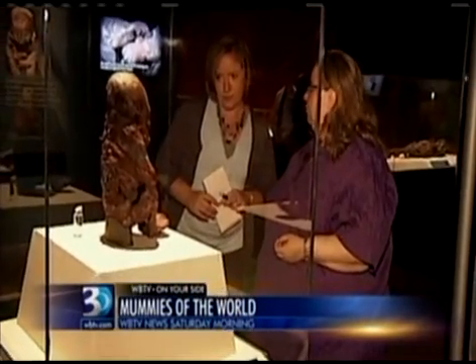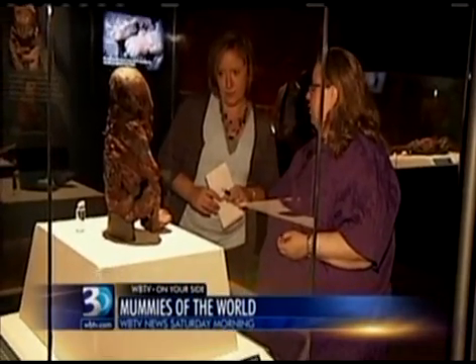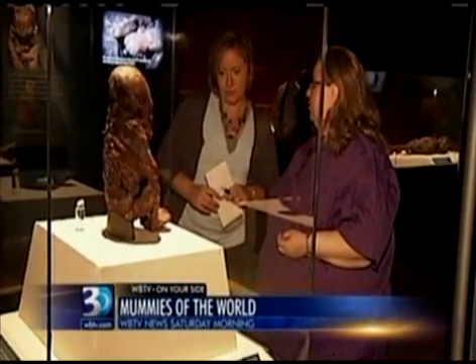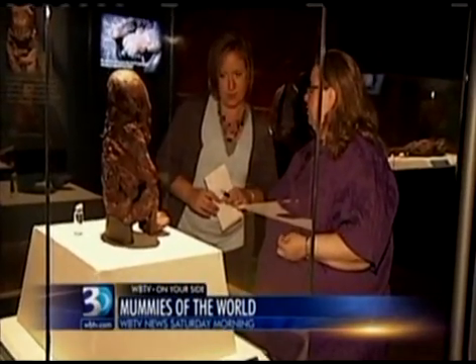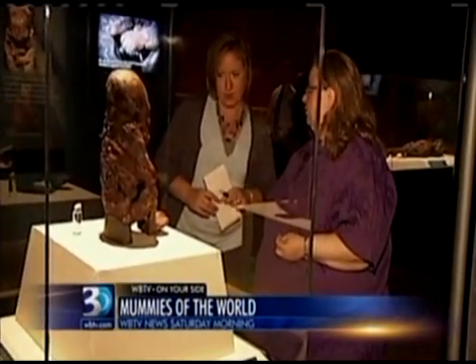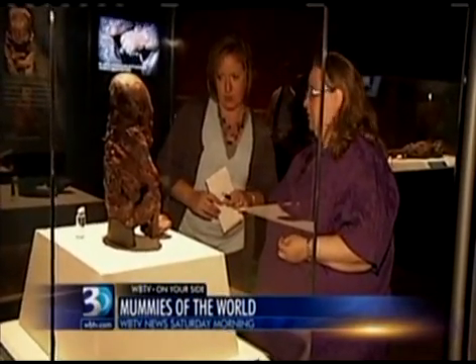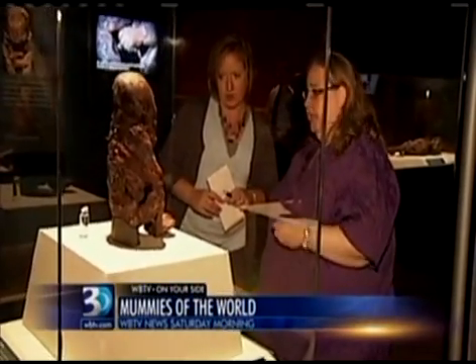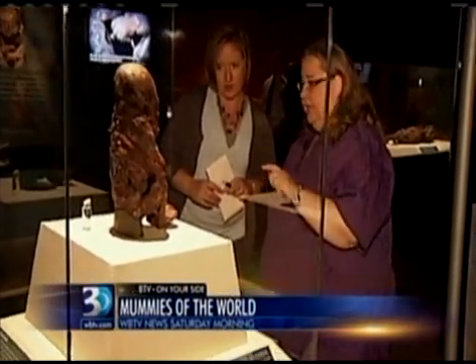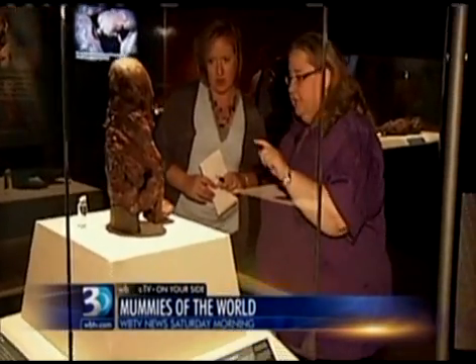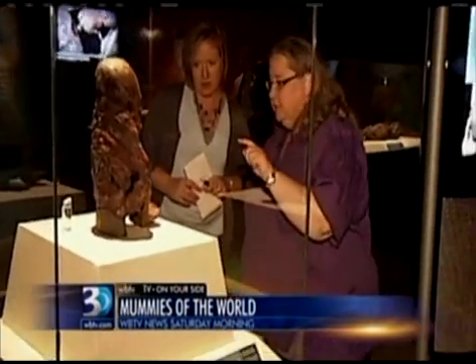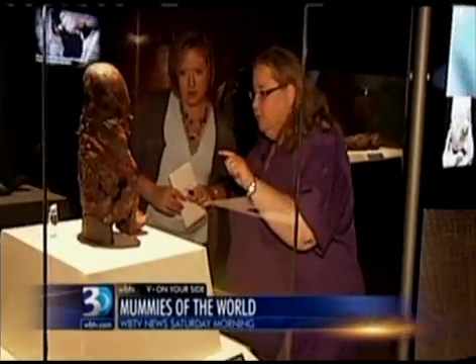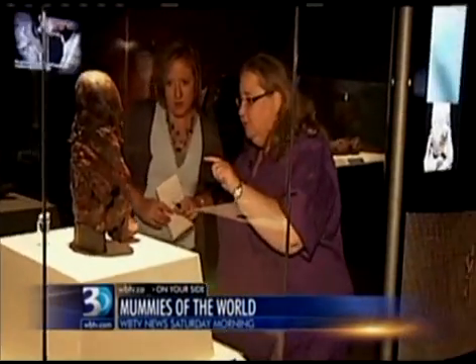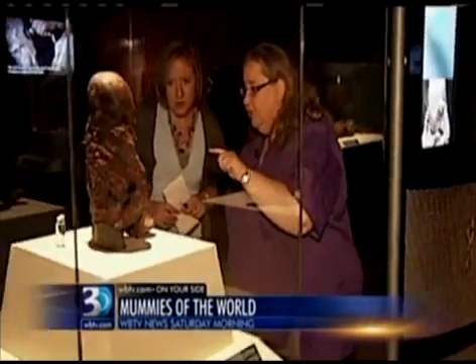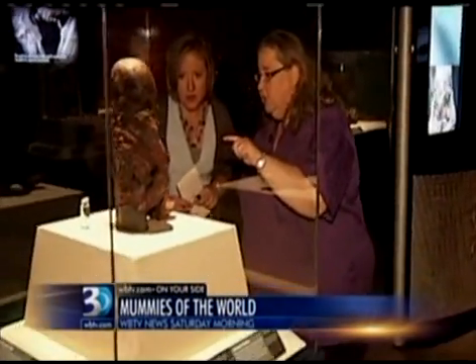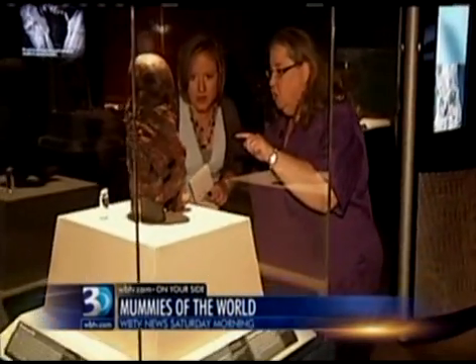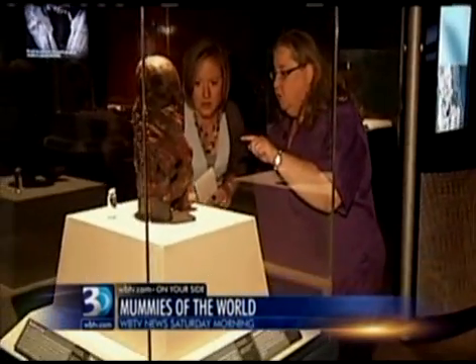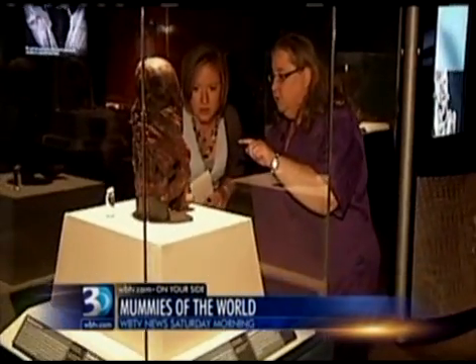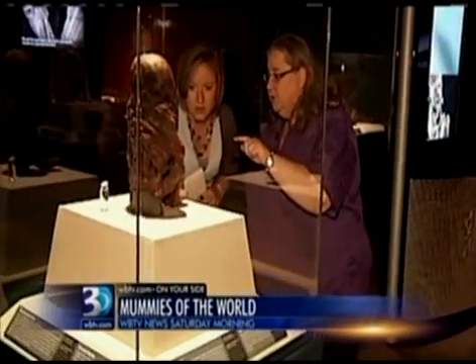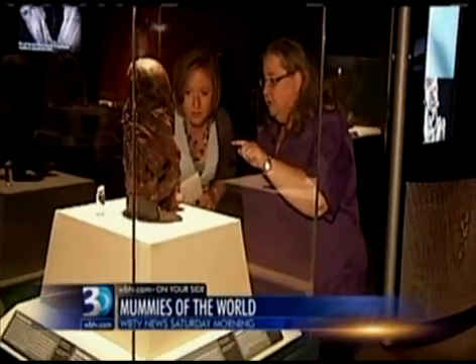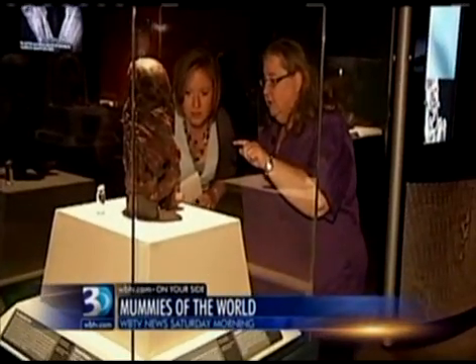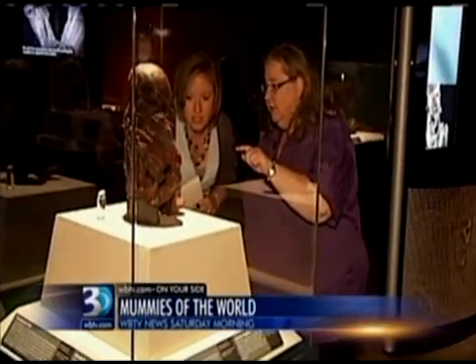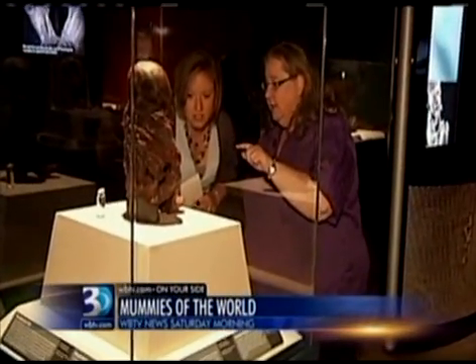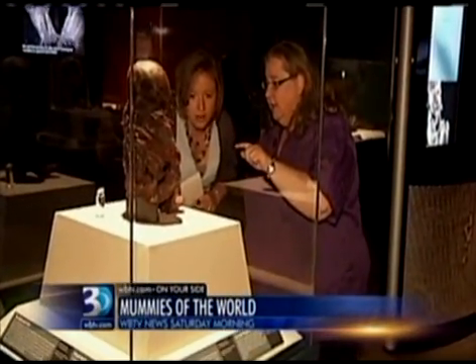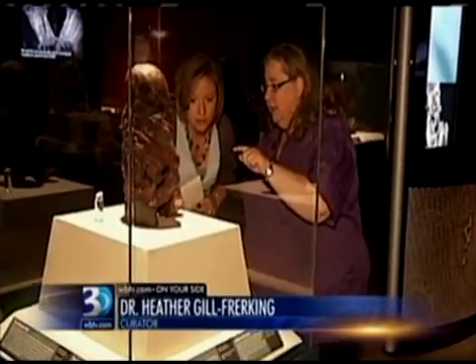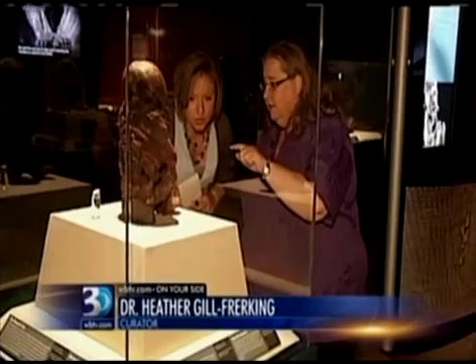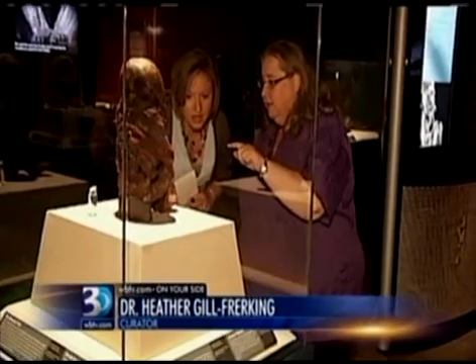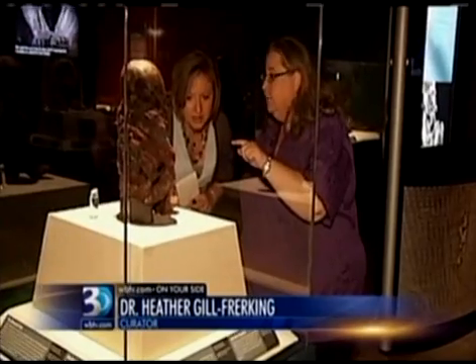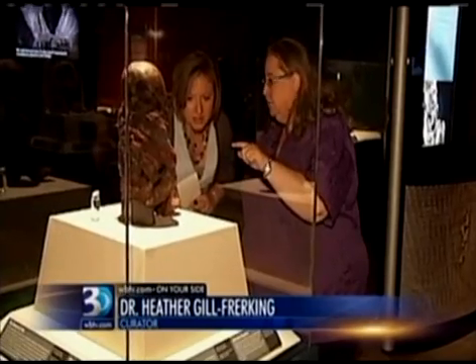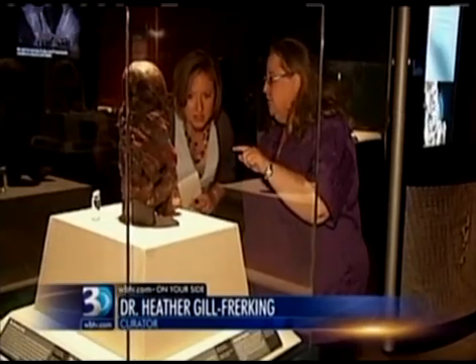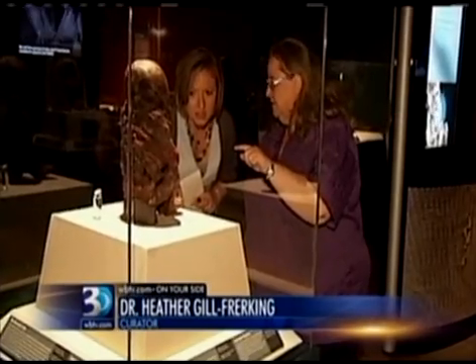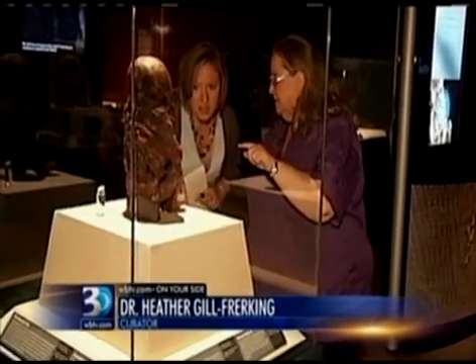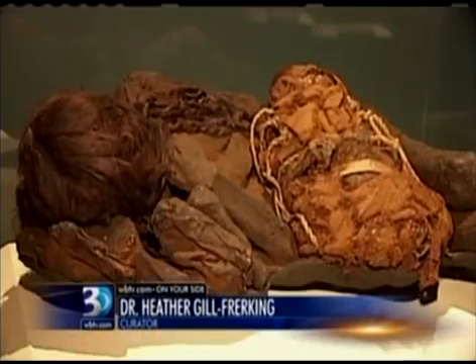This one is 6,400 years old — the oldest in the collection. He has these beautiful little toes. Unbelievable. Are those toenails still? Those are toenails.